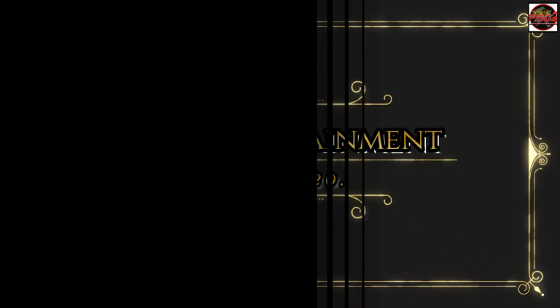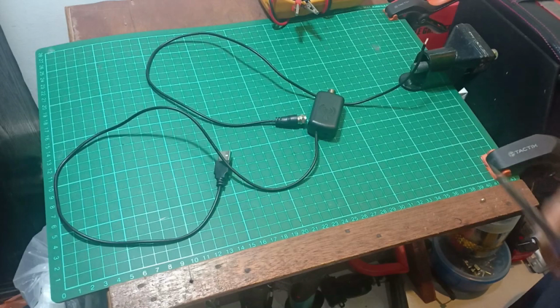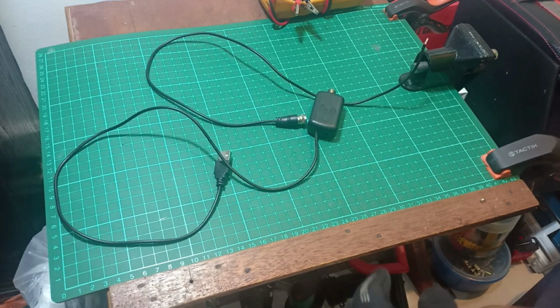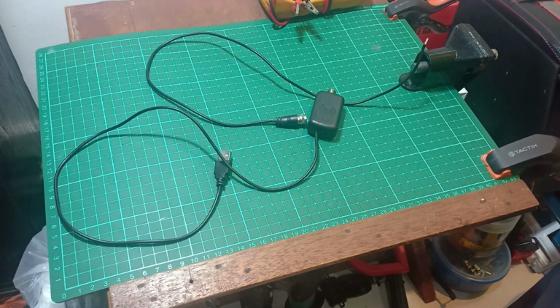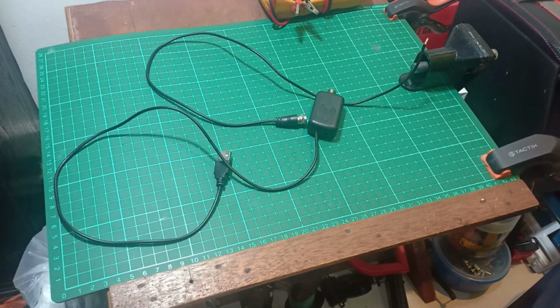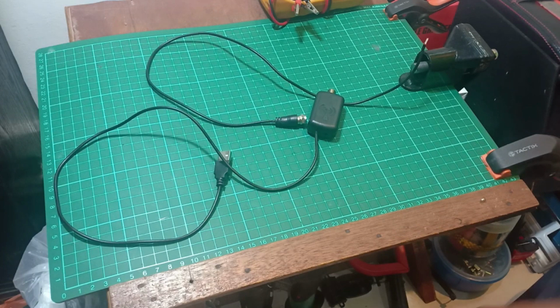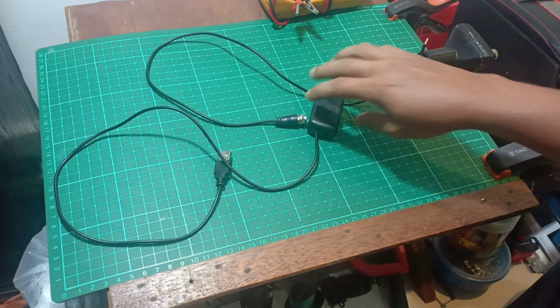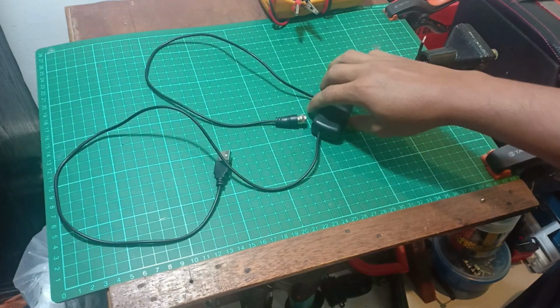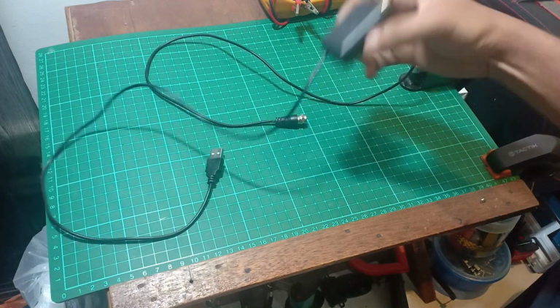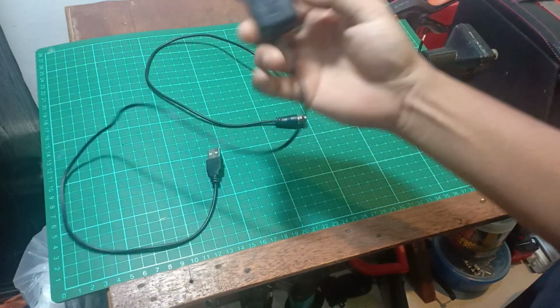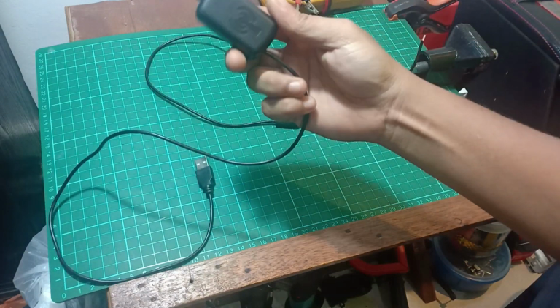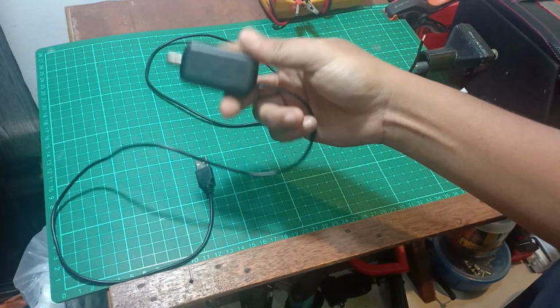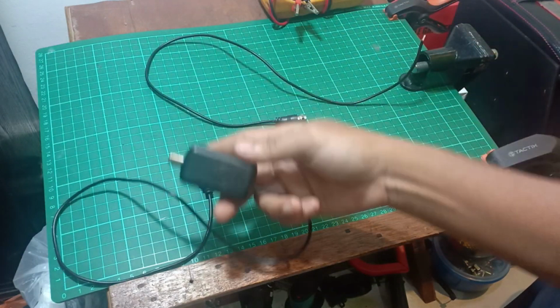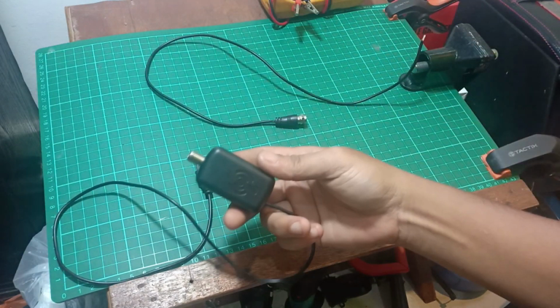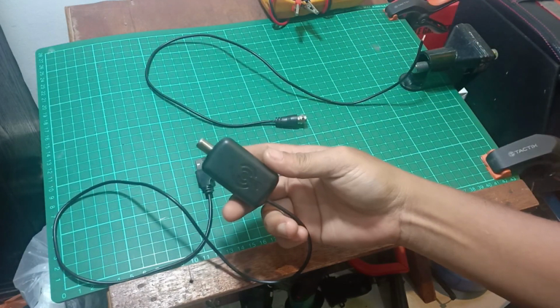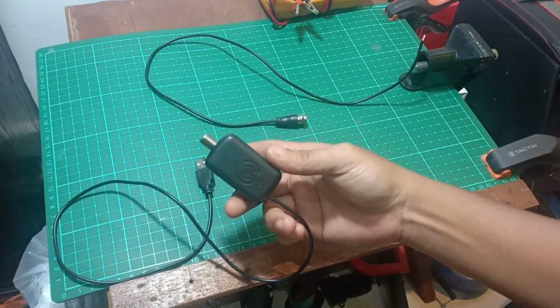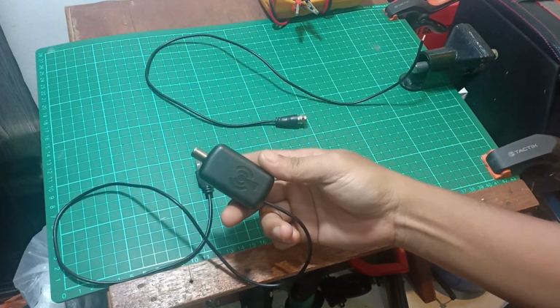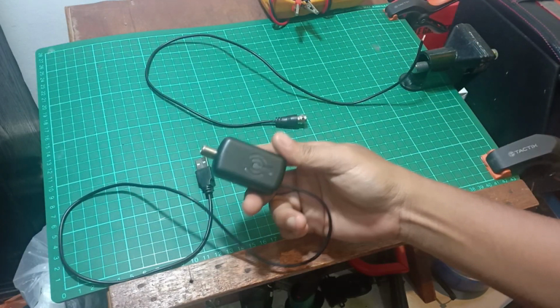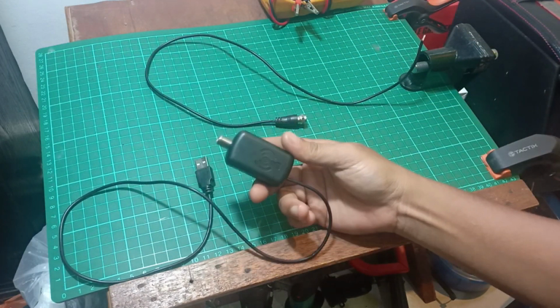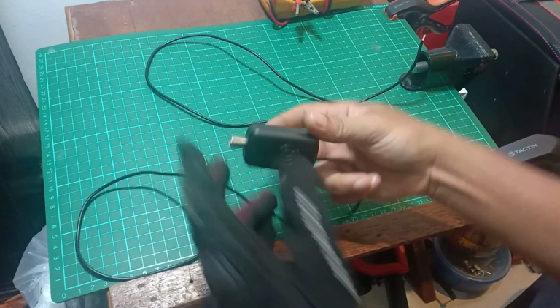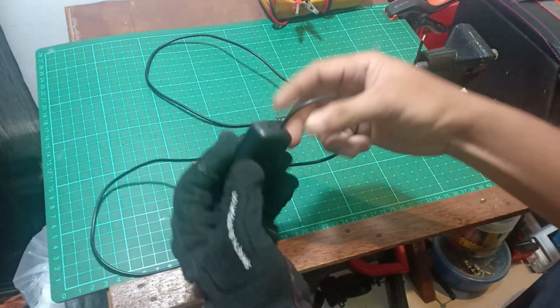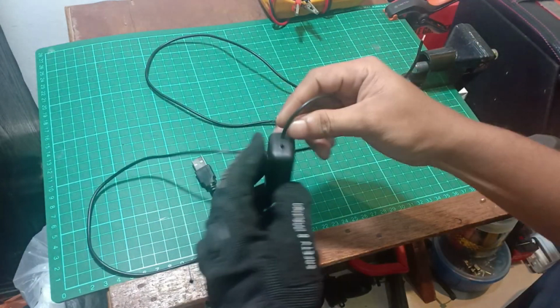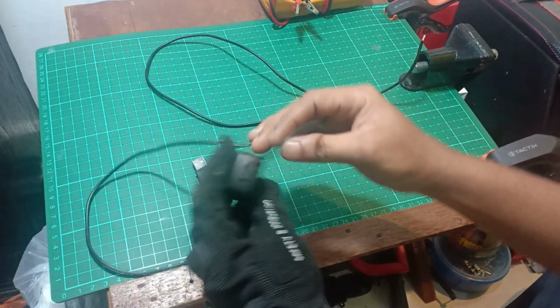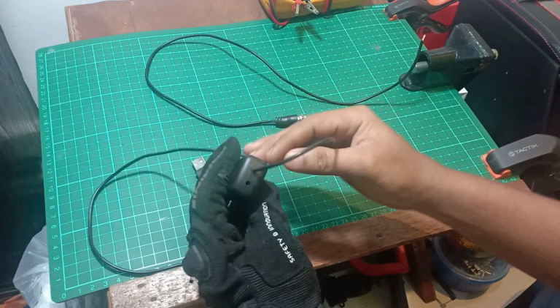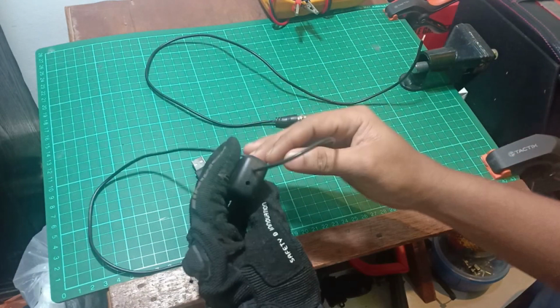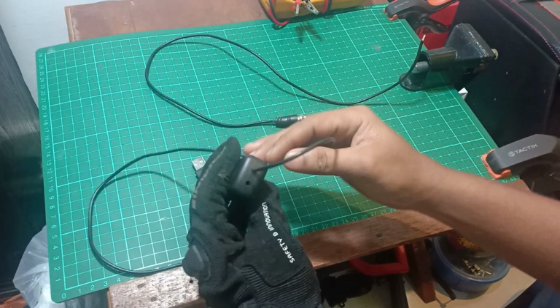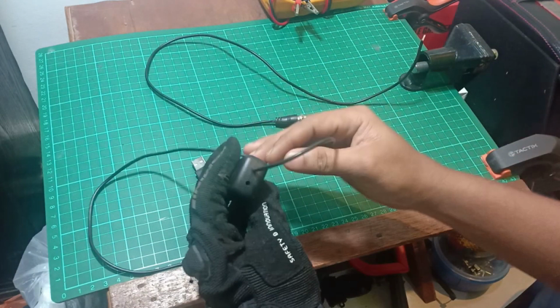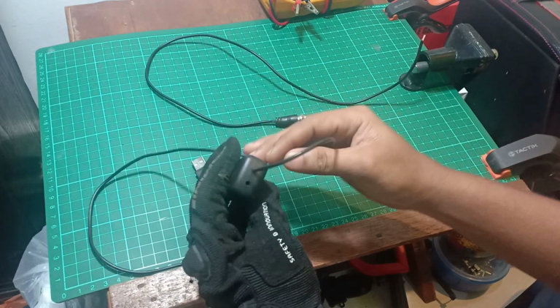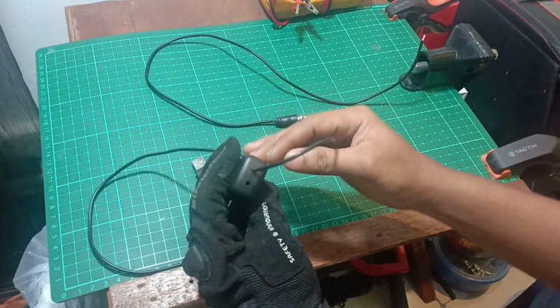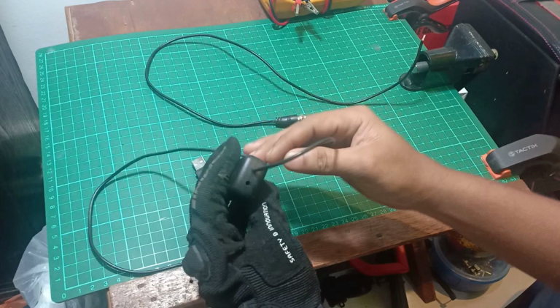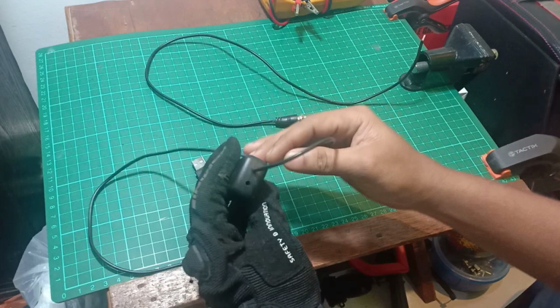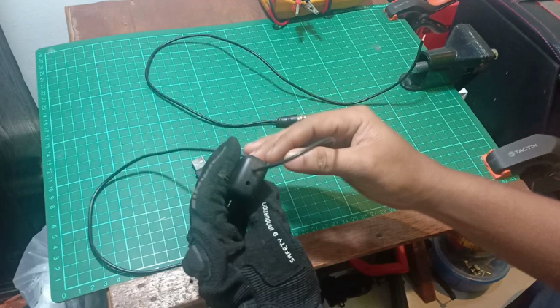Hello YouTubers! Today I will show you how to repair a TV mini amplifier.